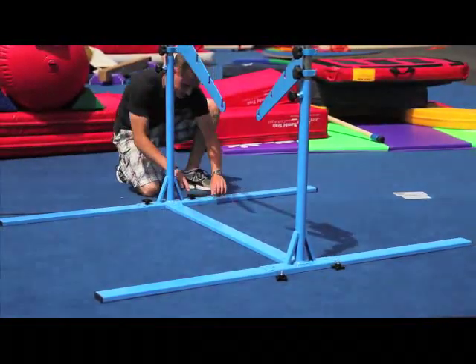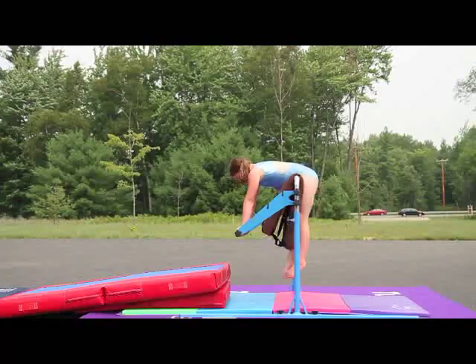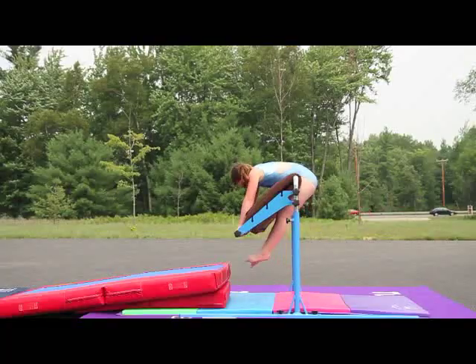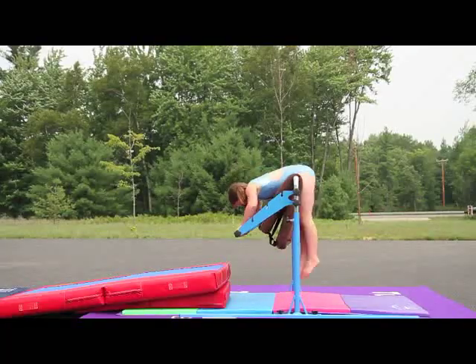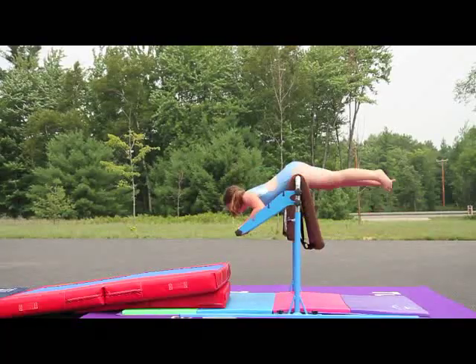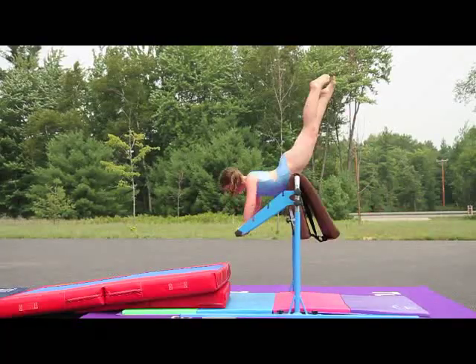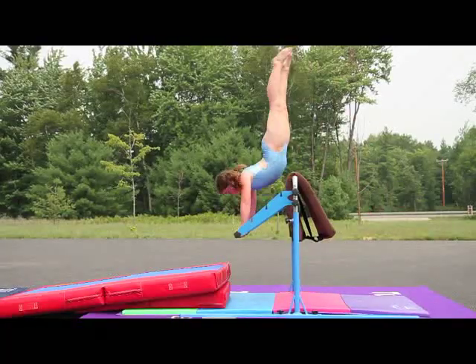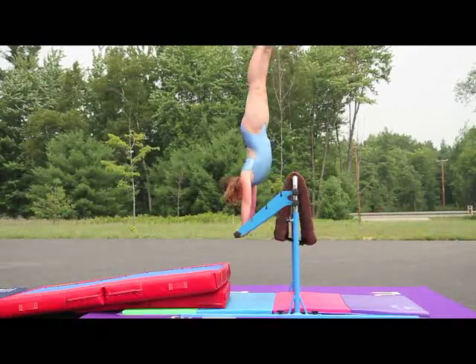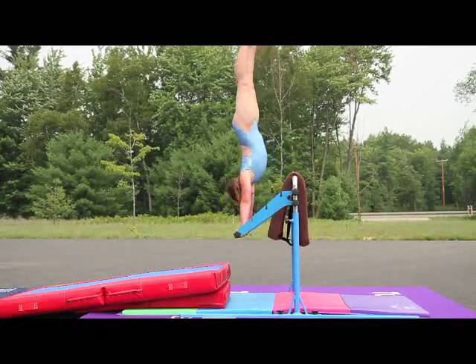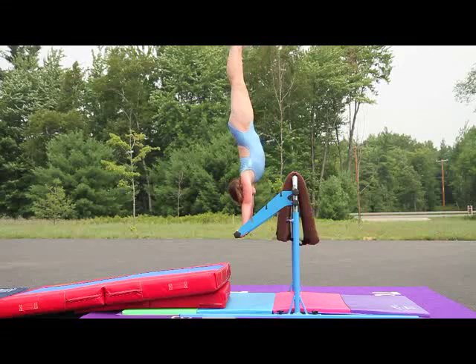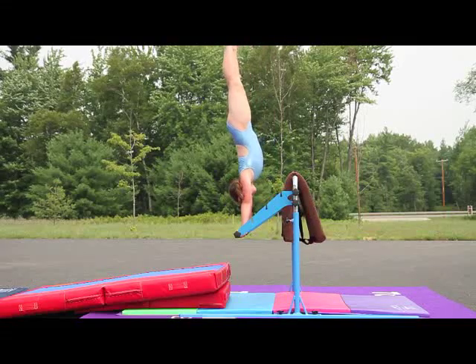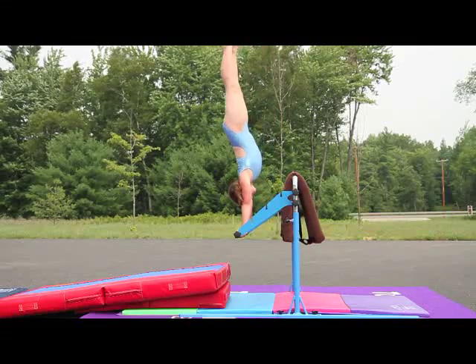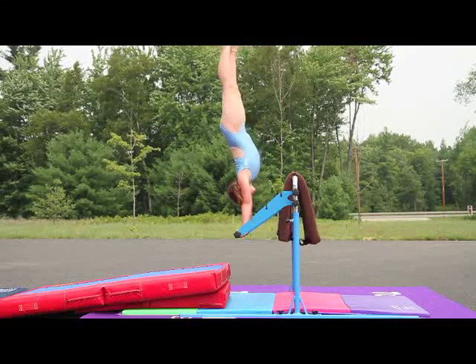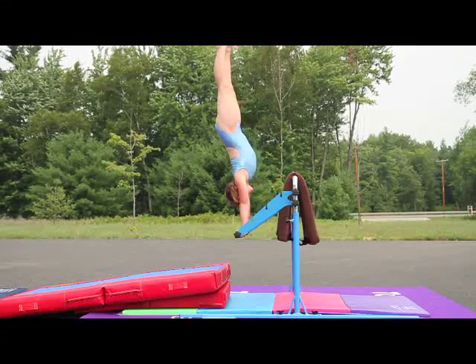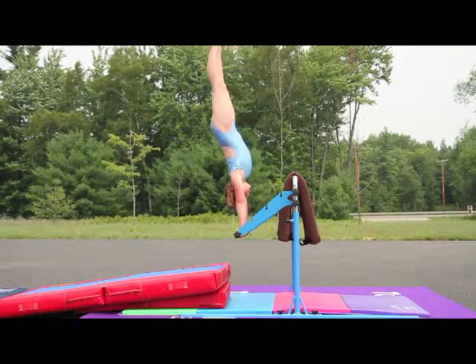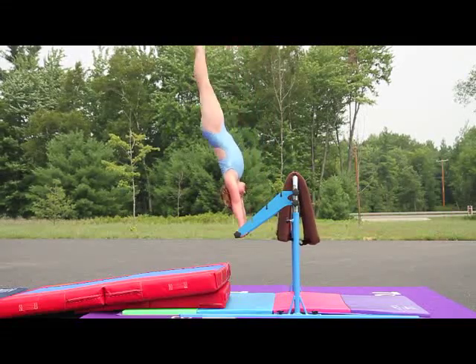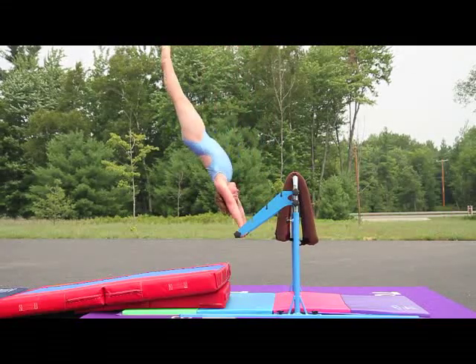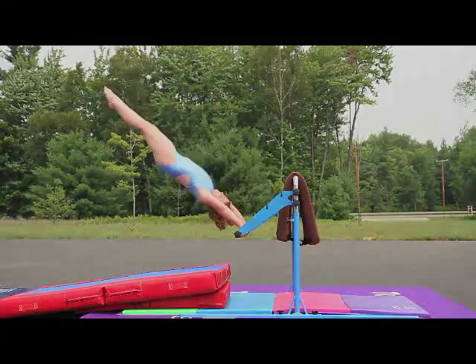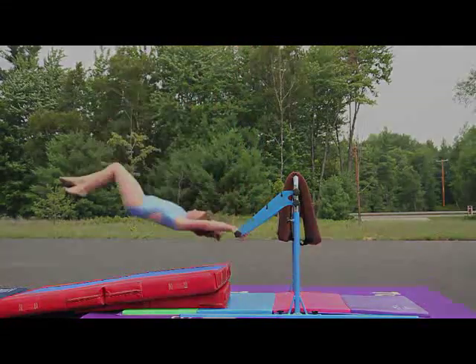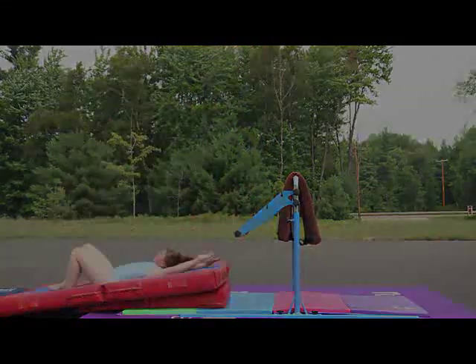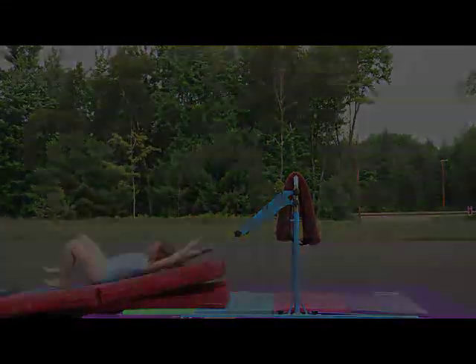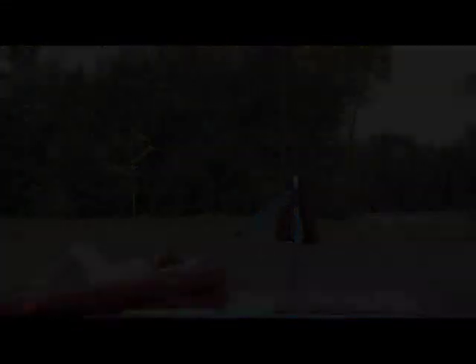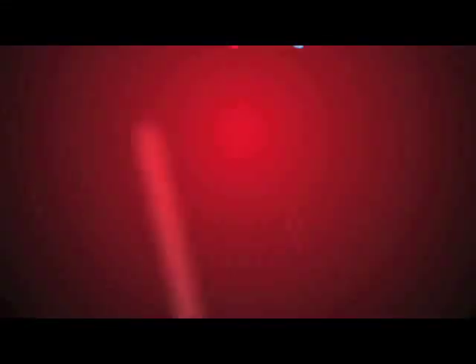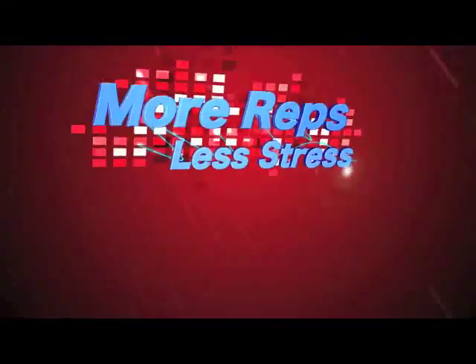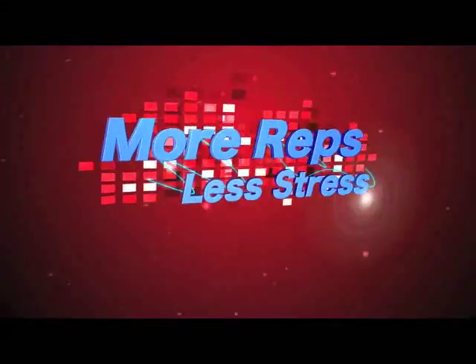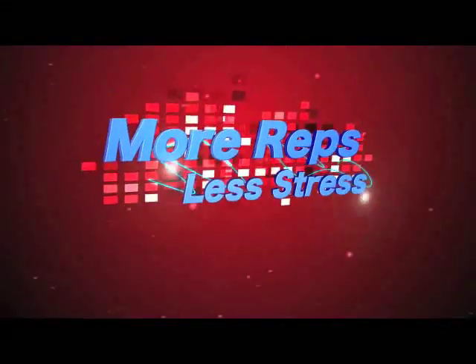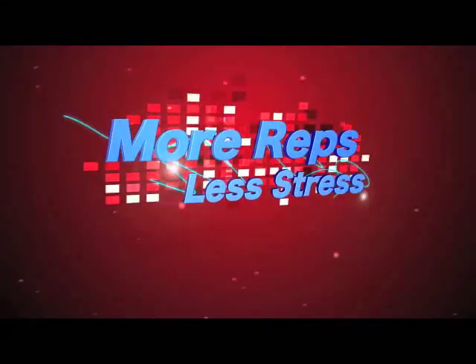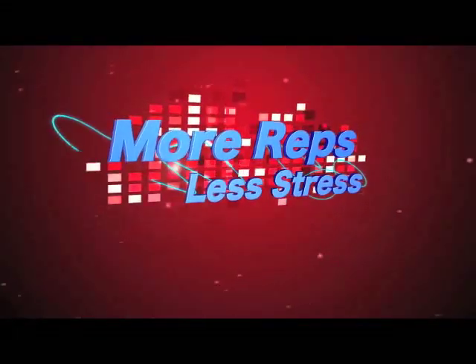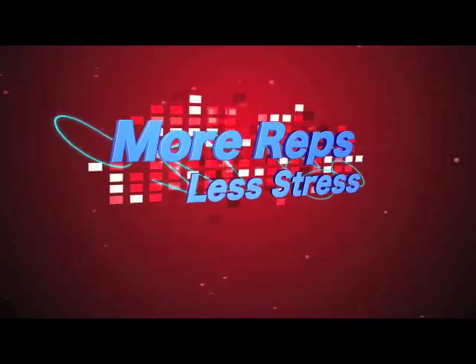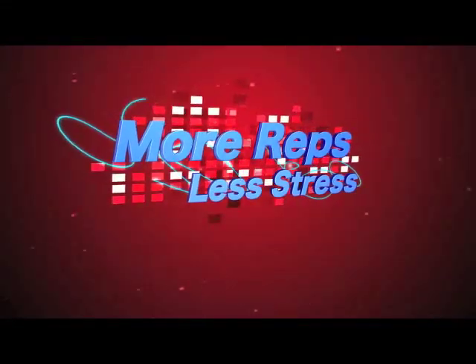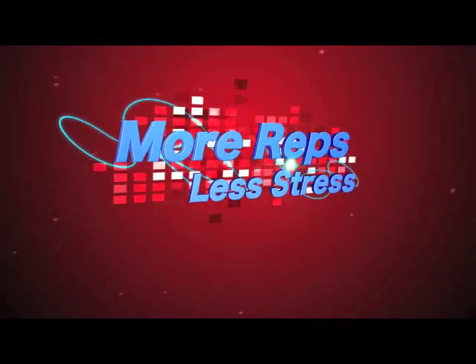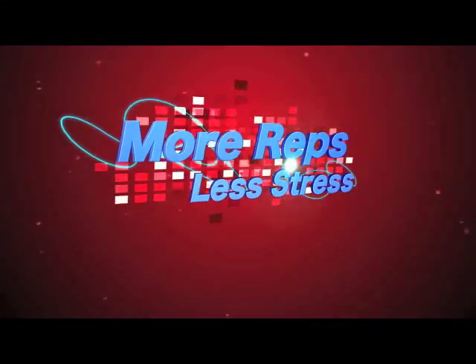Whether you're in the gym or on the go, the Junior Bar Pro is a great addition to any program.